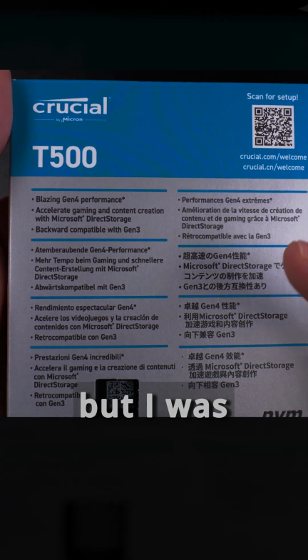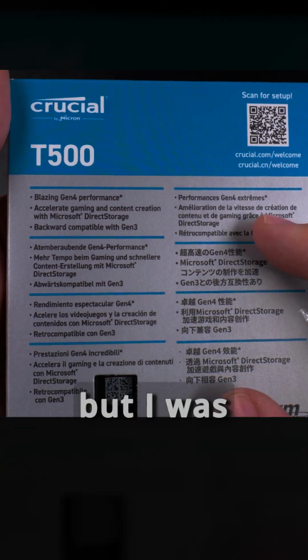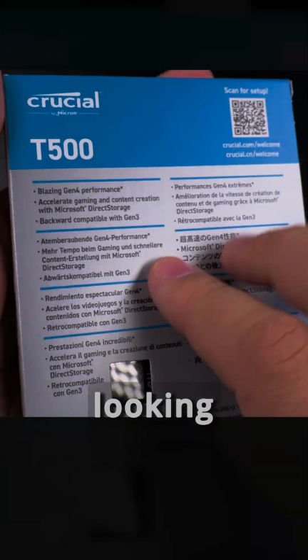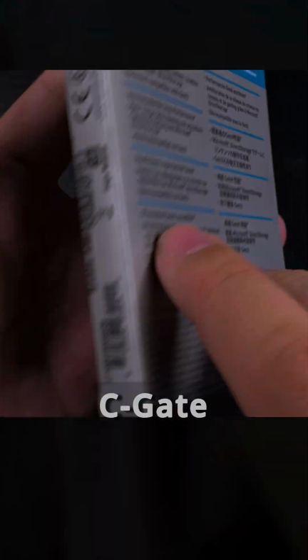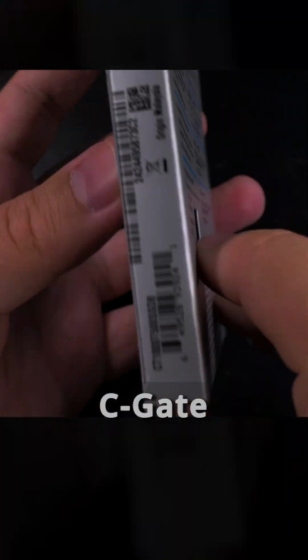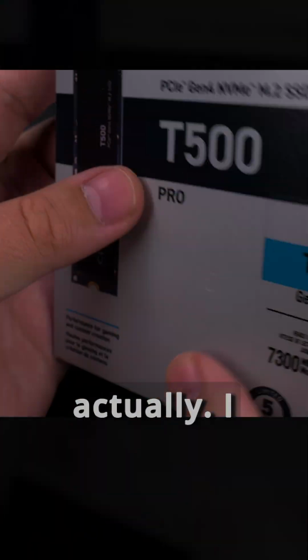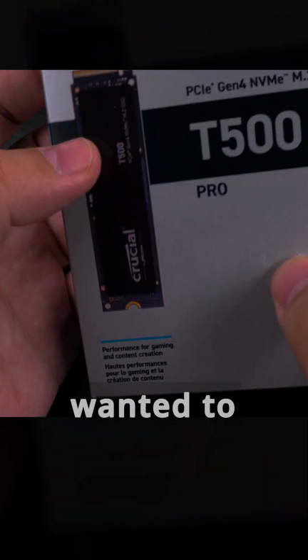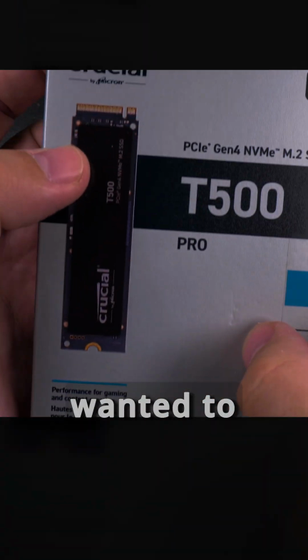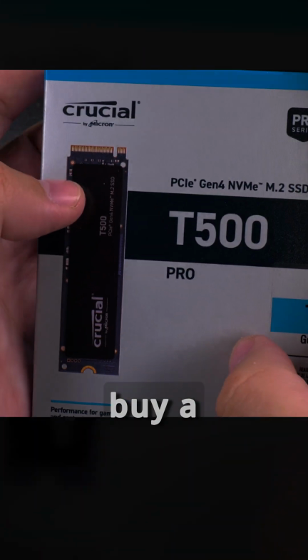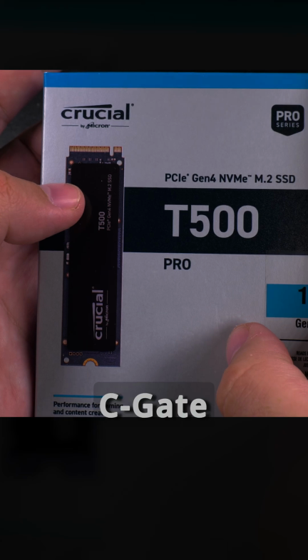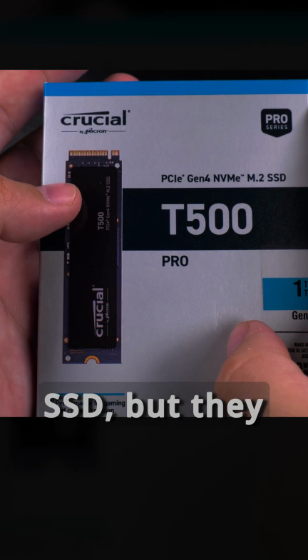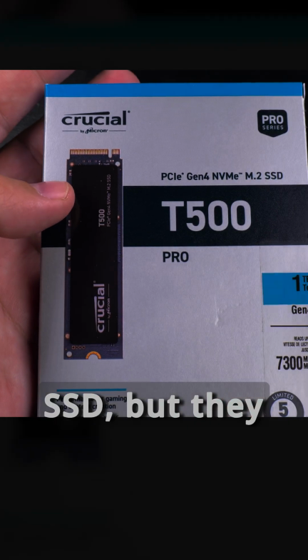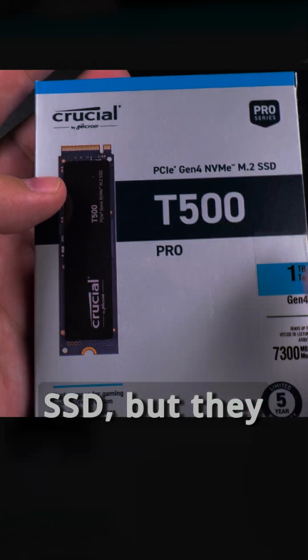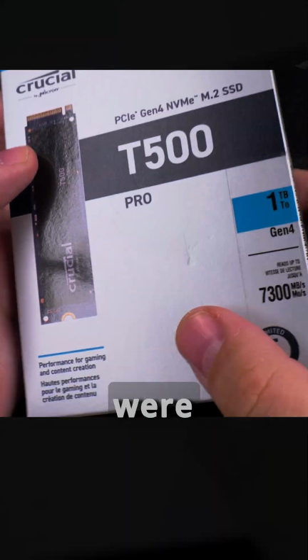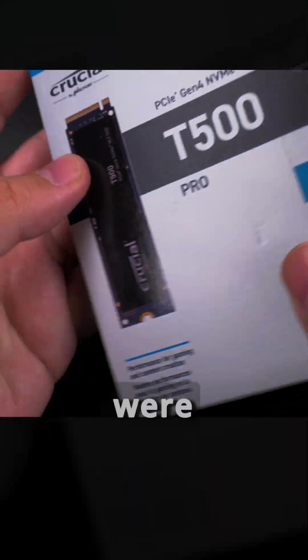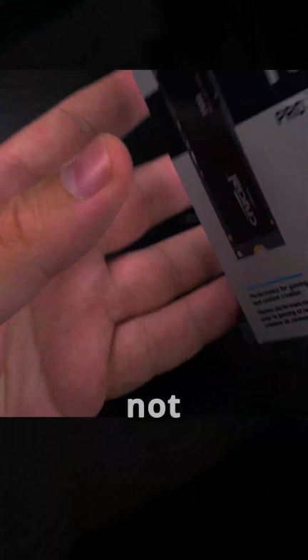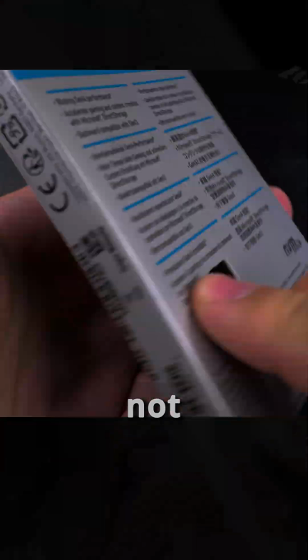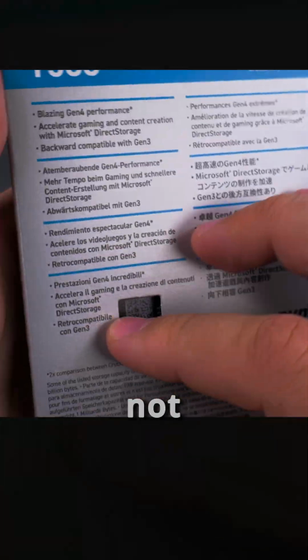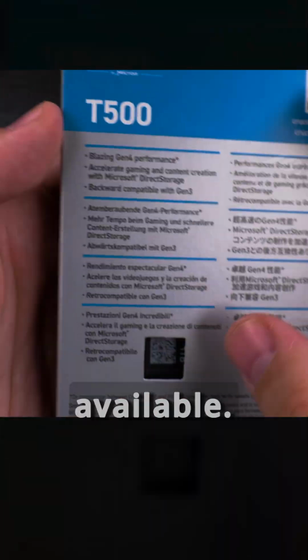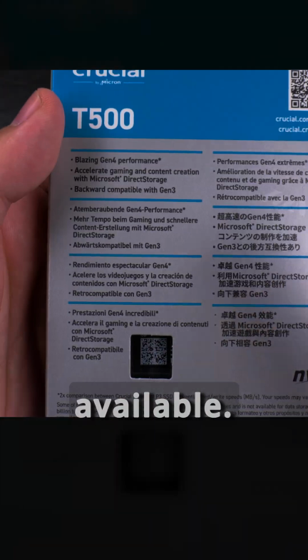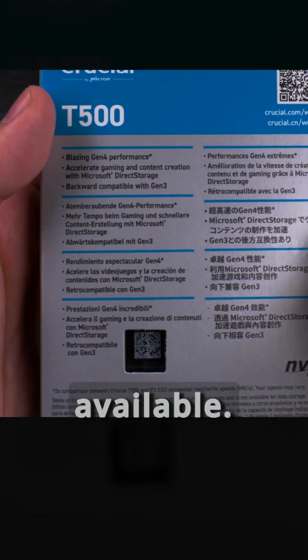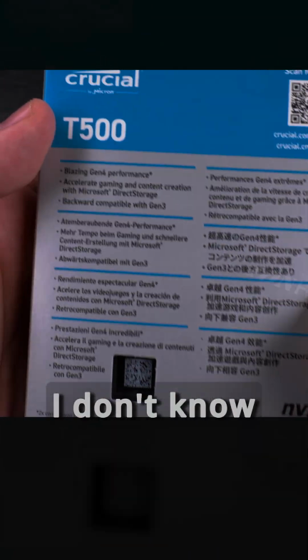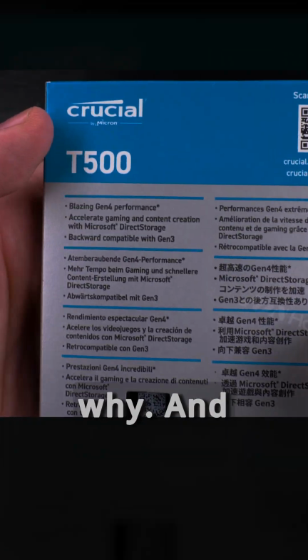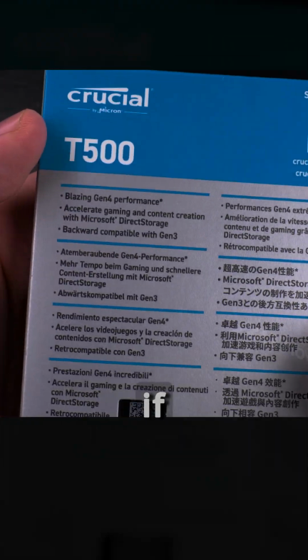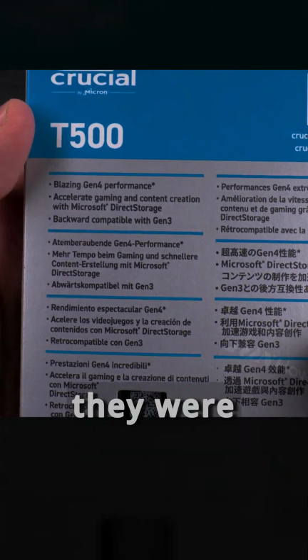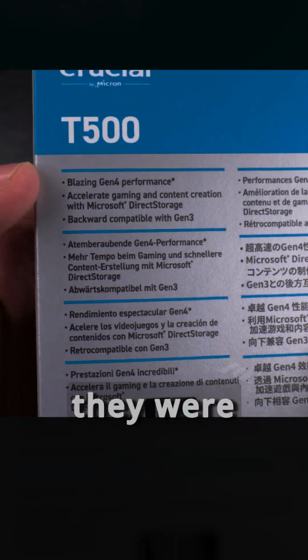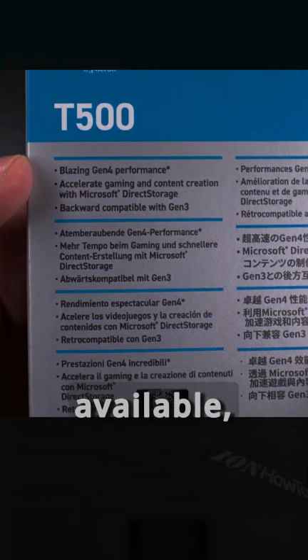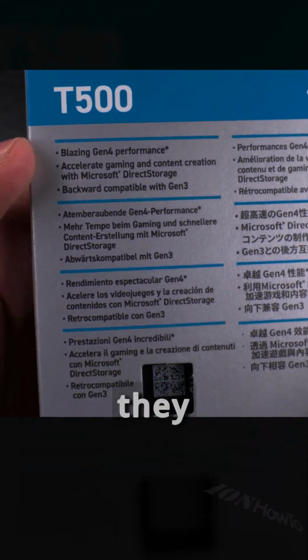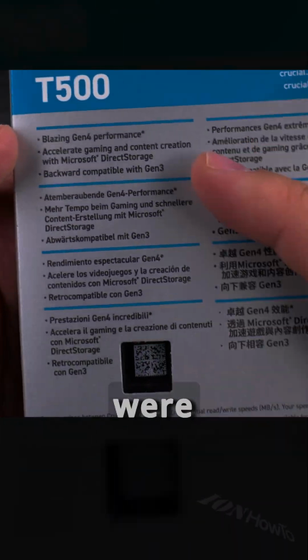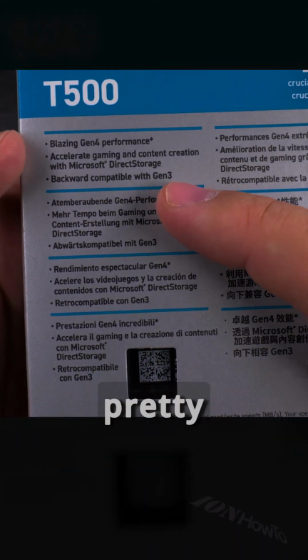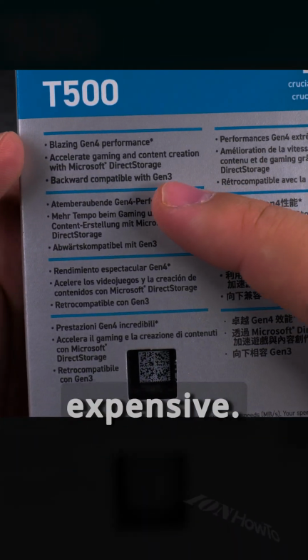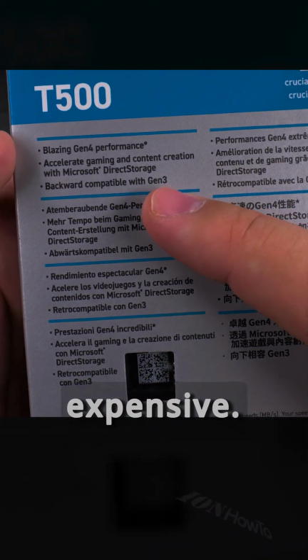I was actually looking for a Seagate SSD but they were not available. I don't know why. And if they were available, they were pretty expensive.